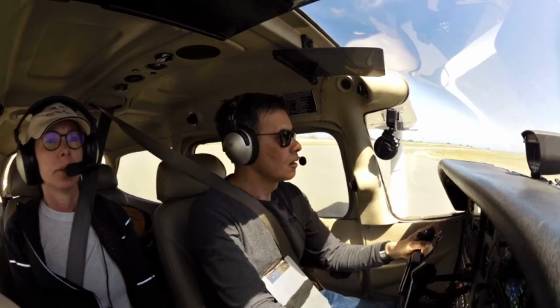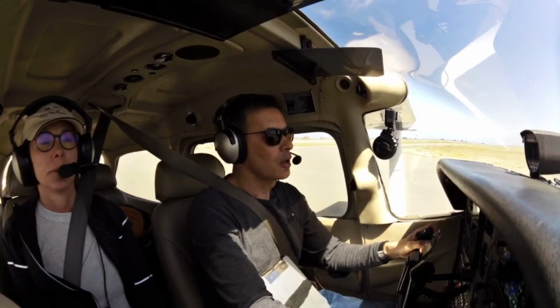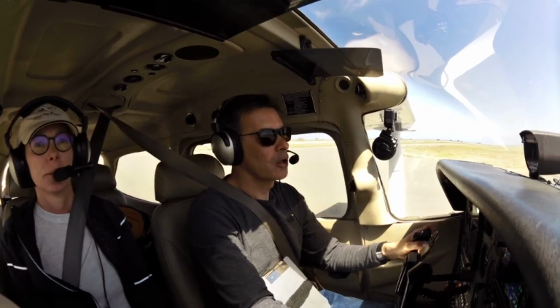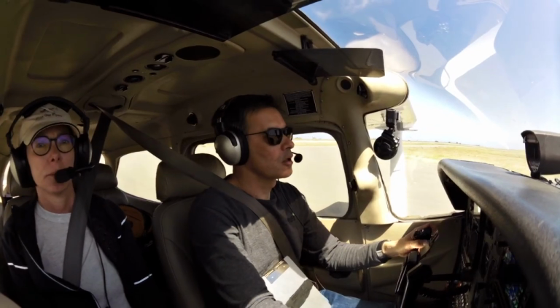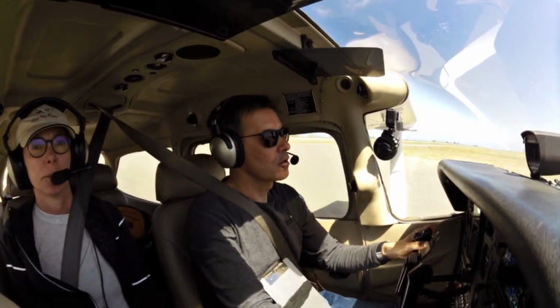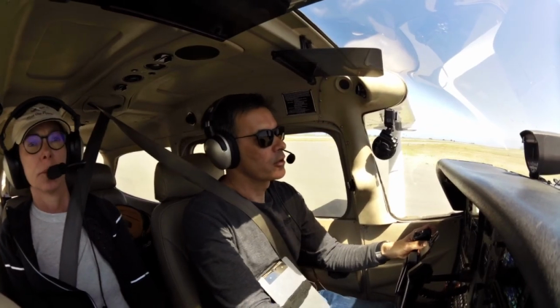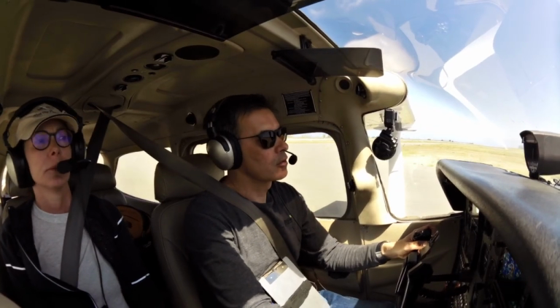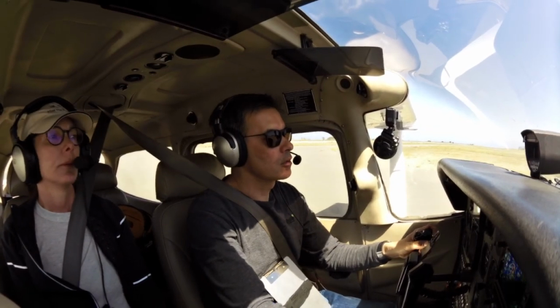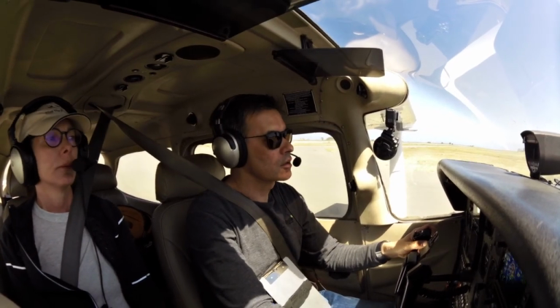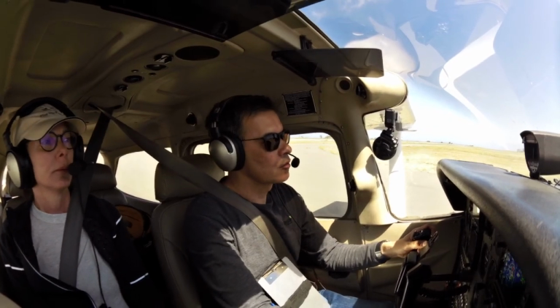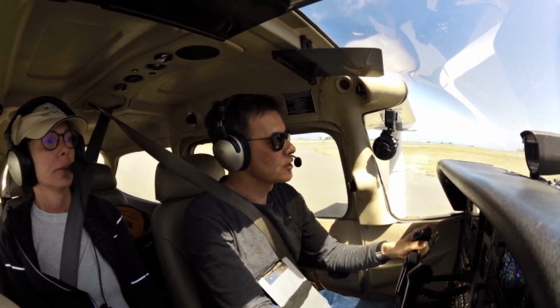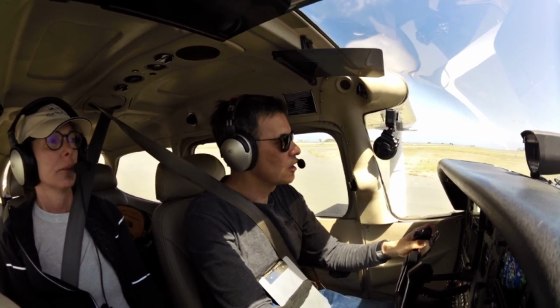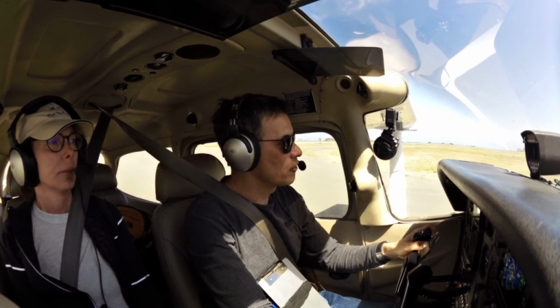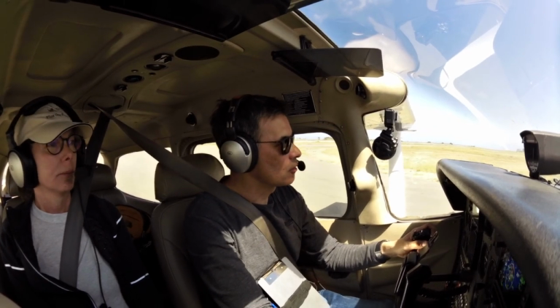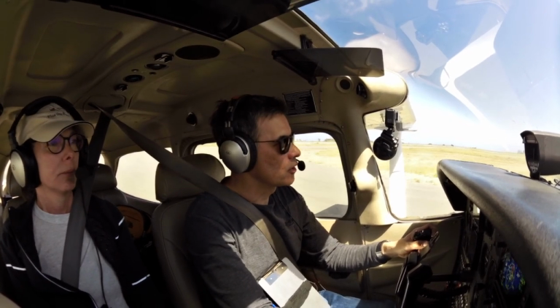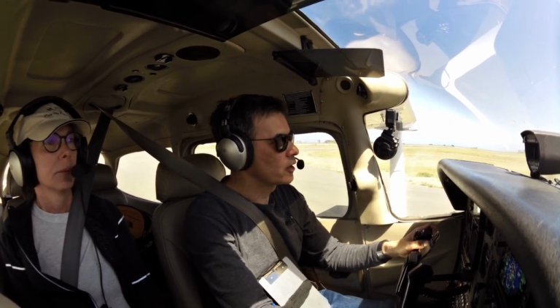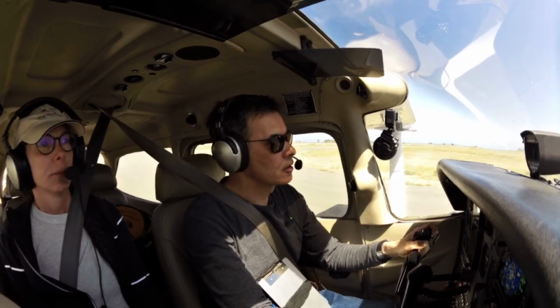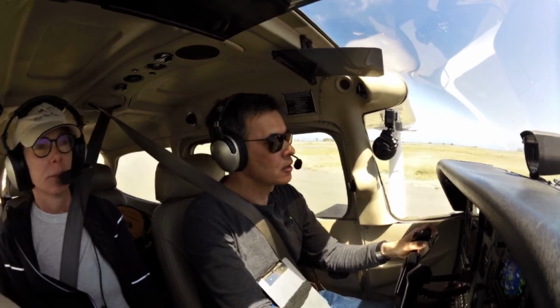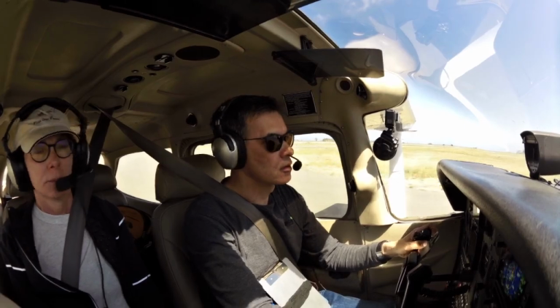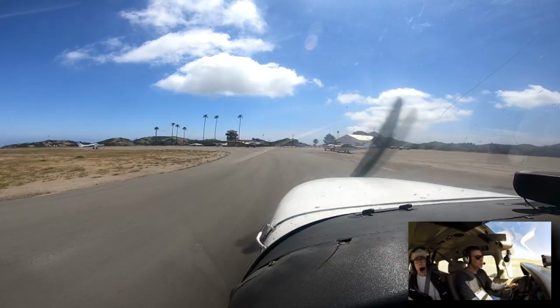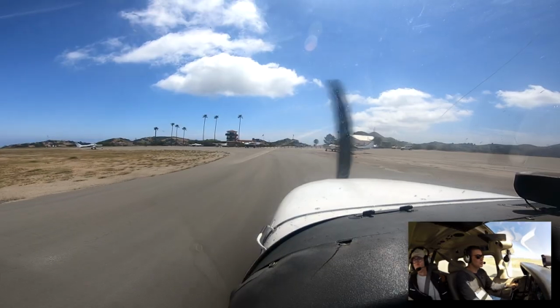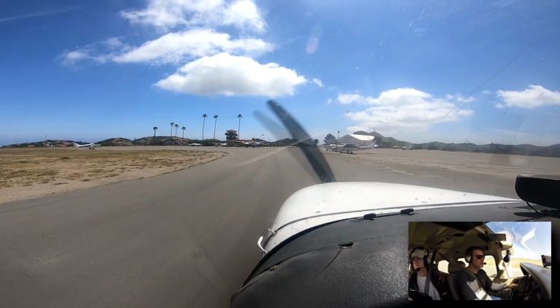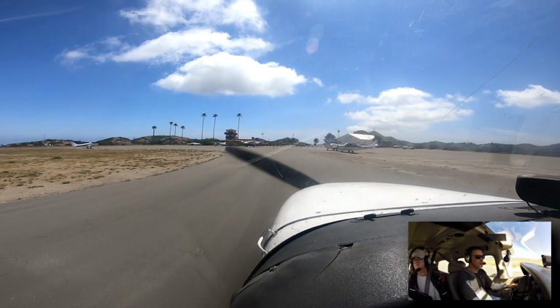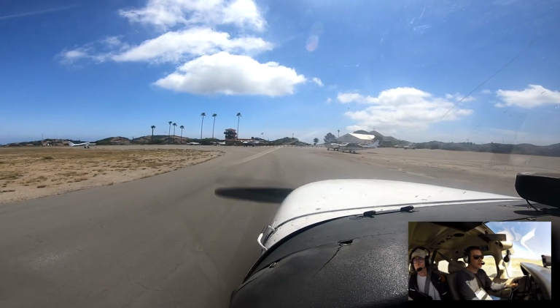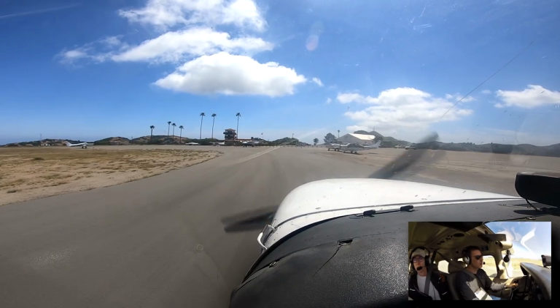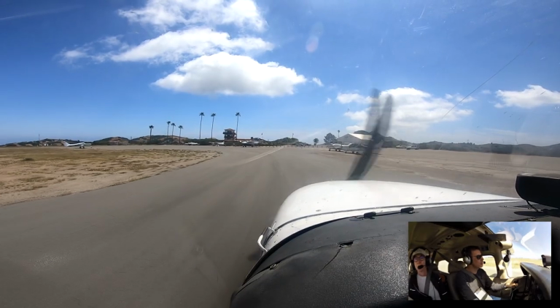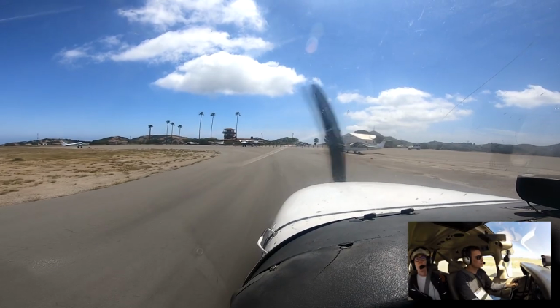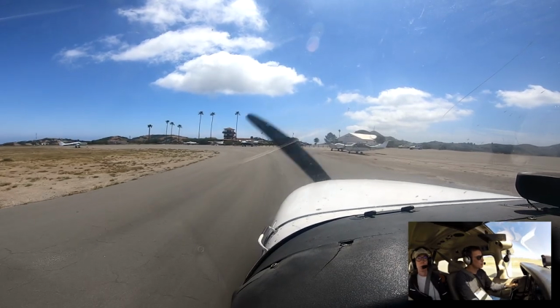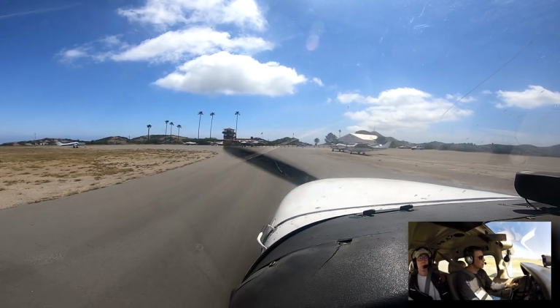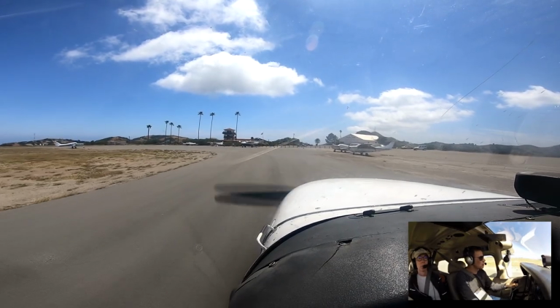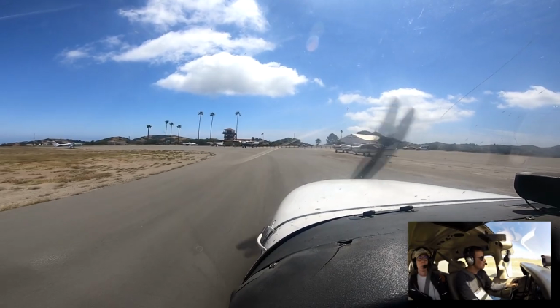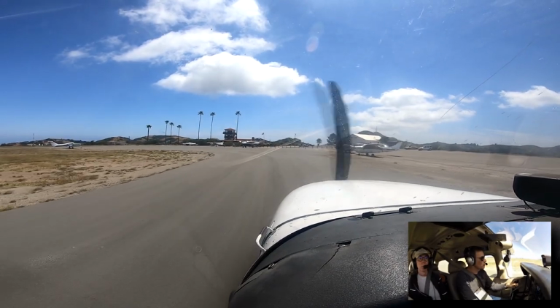Catalina traffic, Skyhawk 10A, runway 22, taxiing to Trans-Front parking, Catalina traffic.